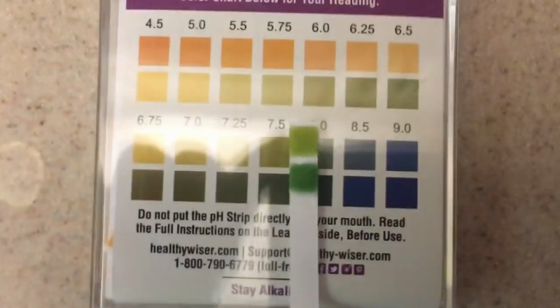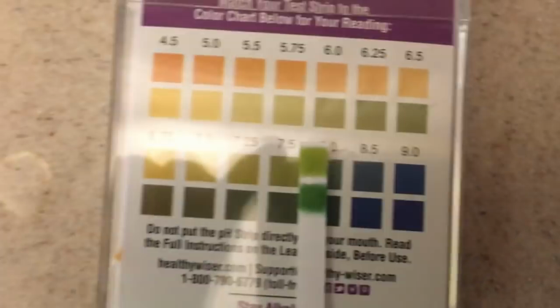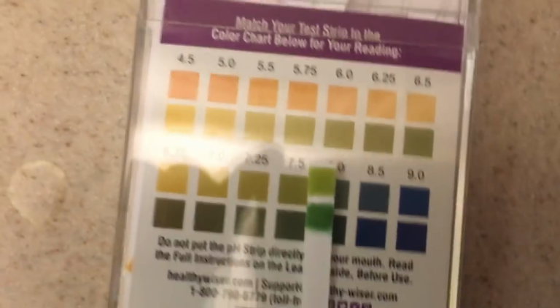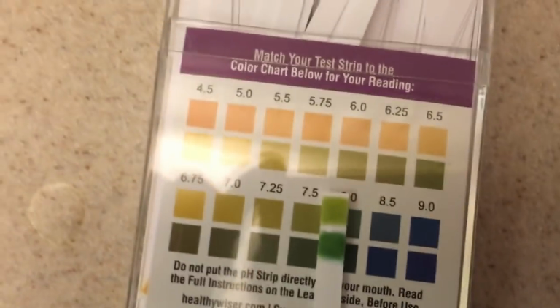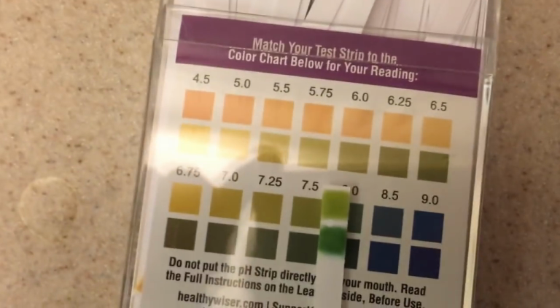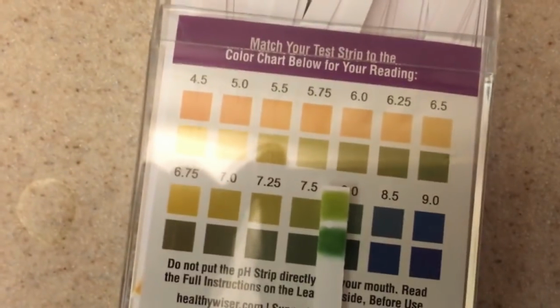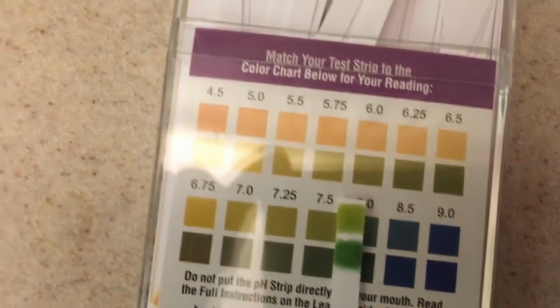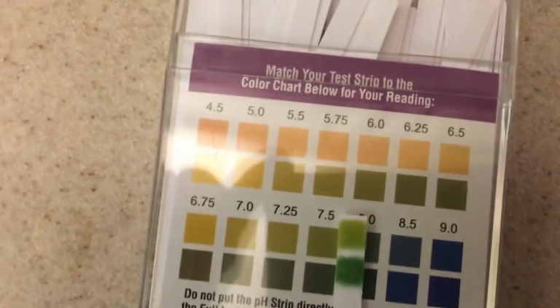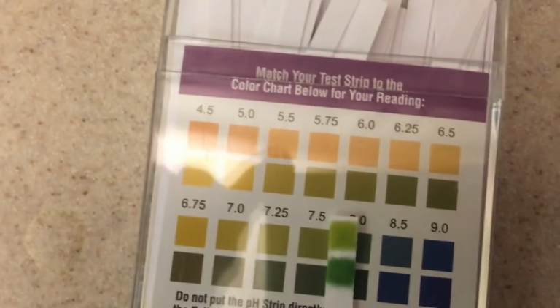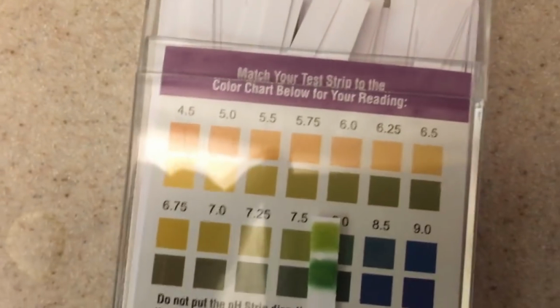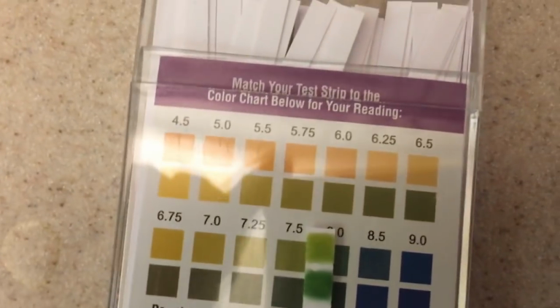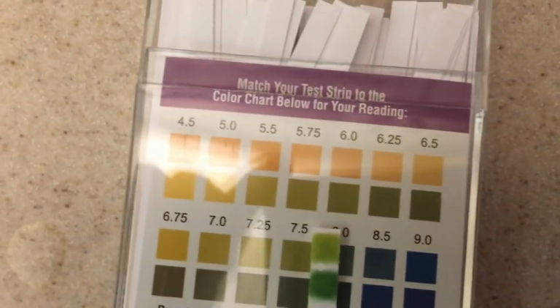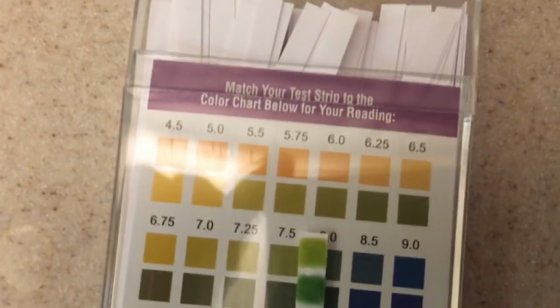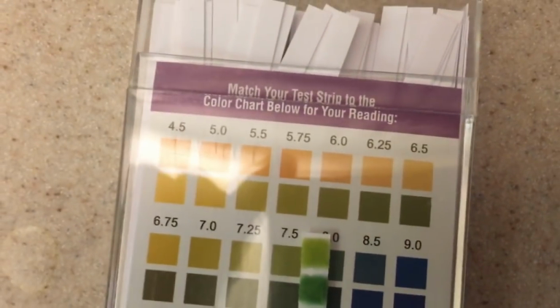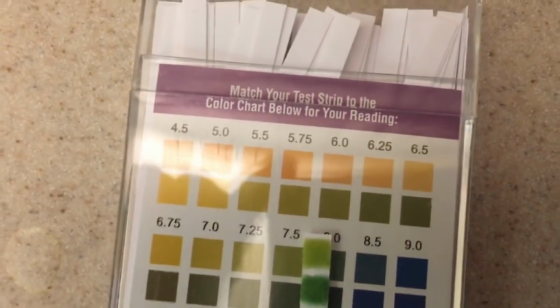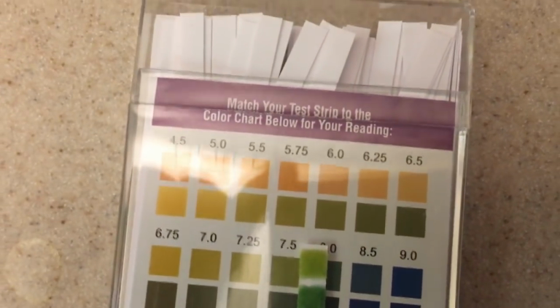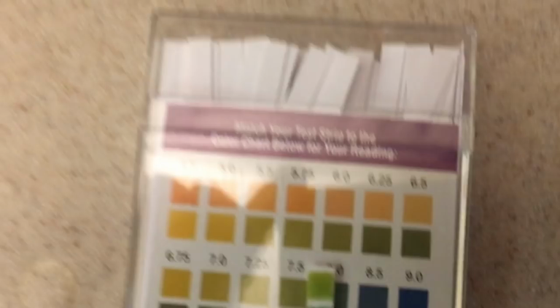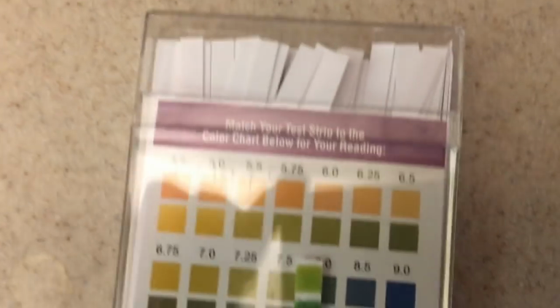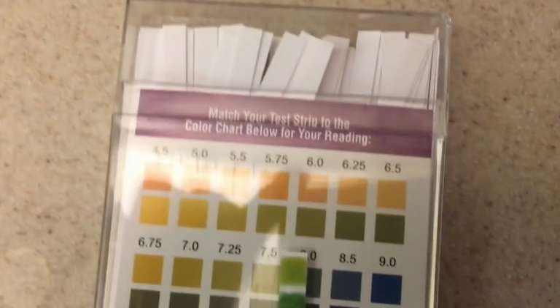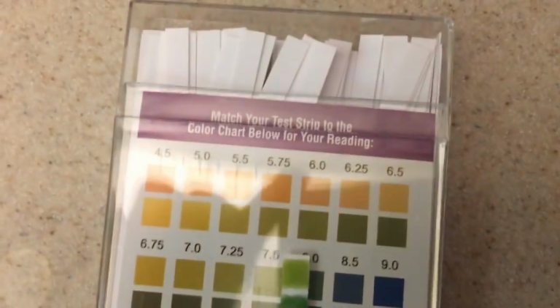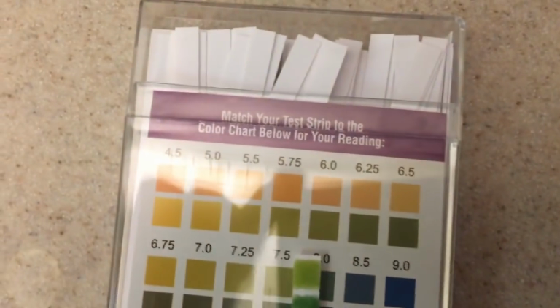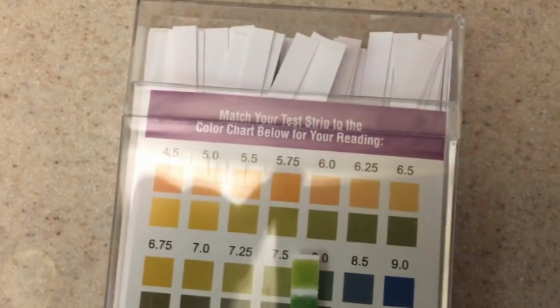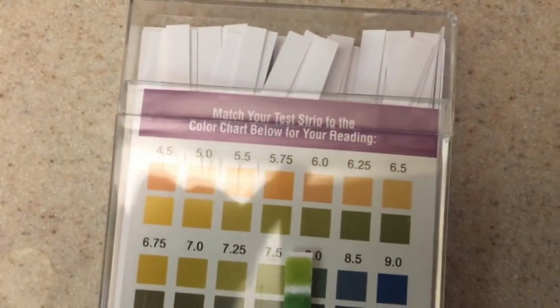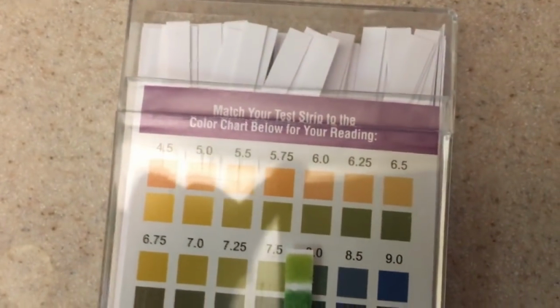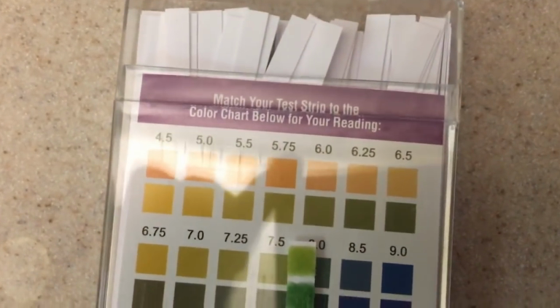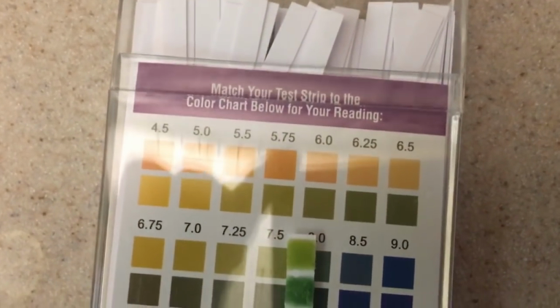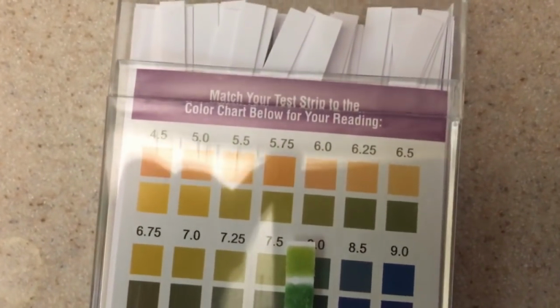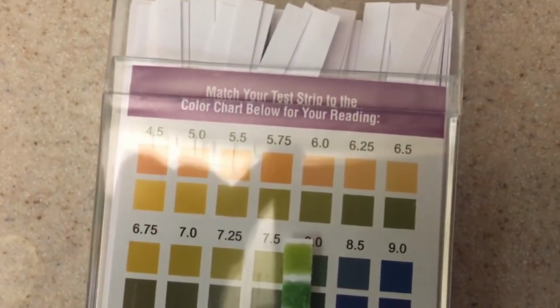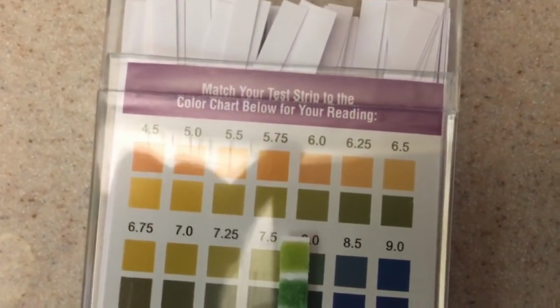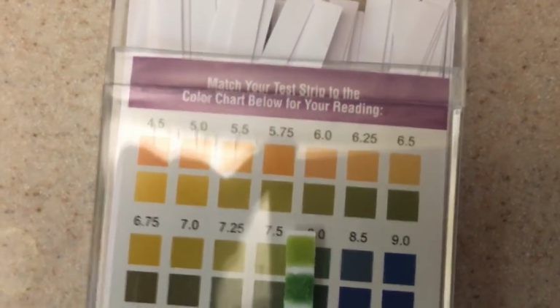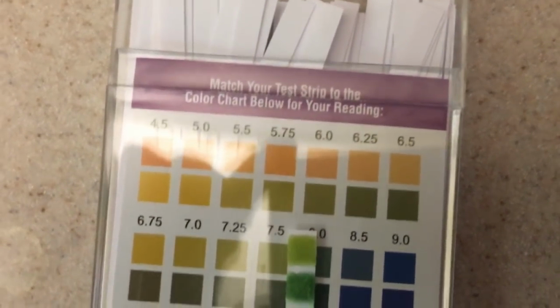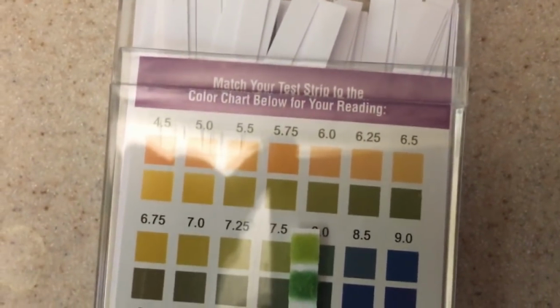You should do this several times throughout the day. Make sure something you ate didn't affect it, and get an idea for what your pH level is.